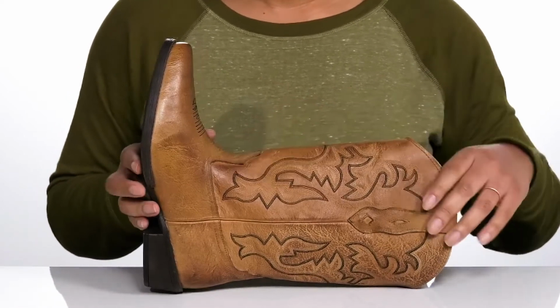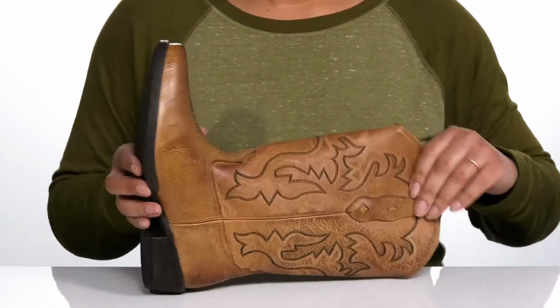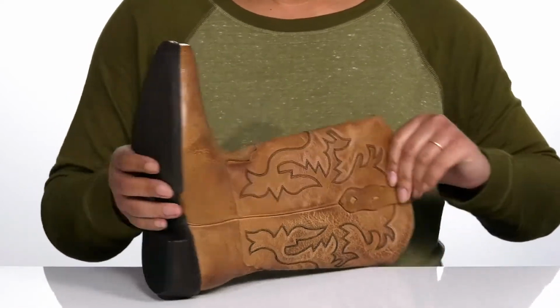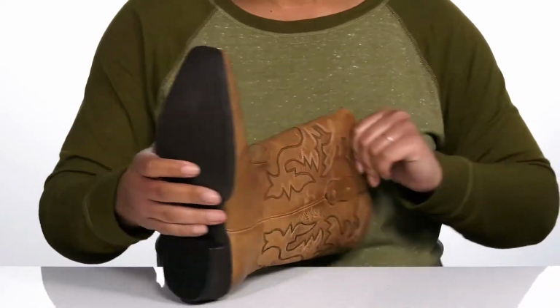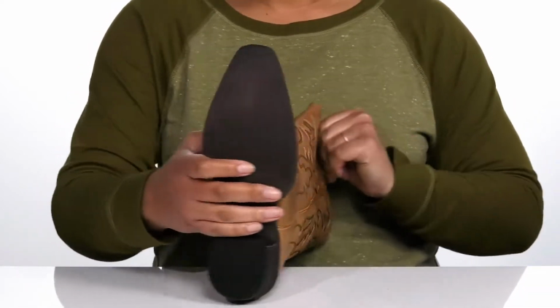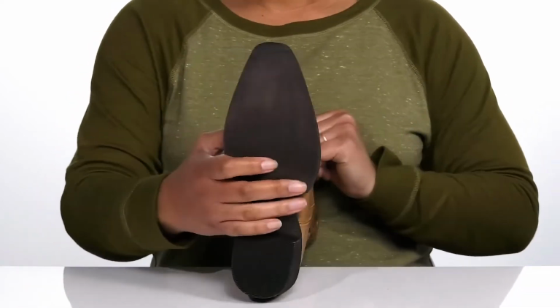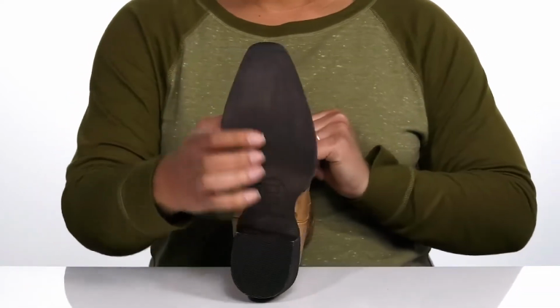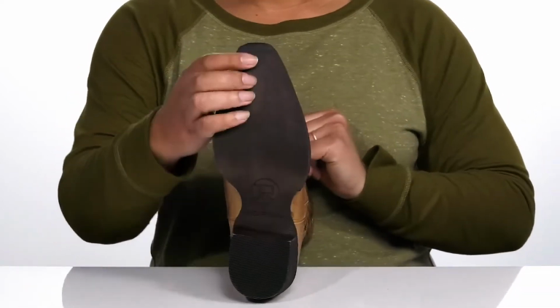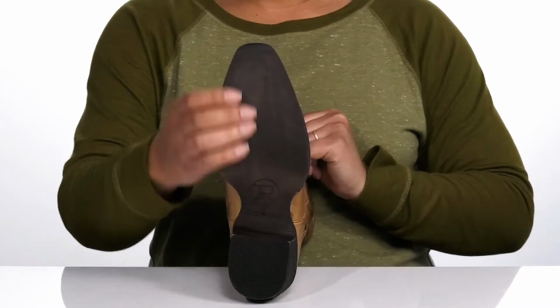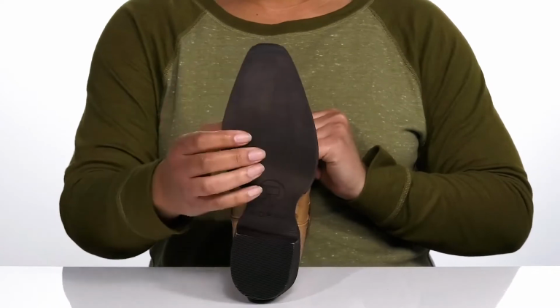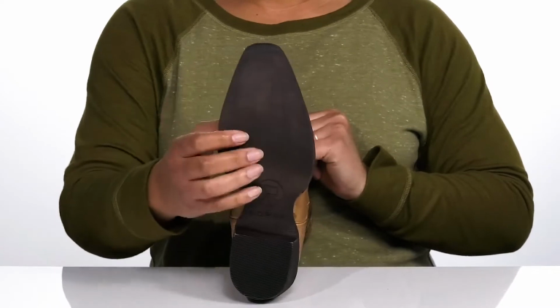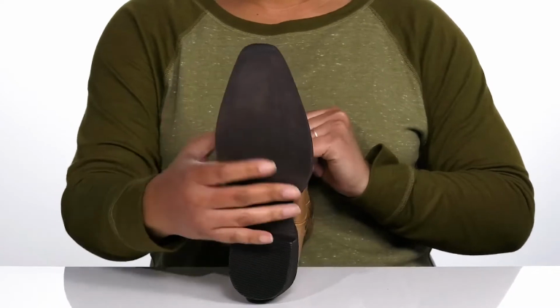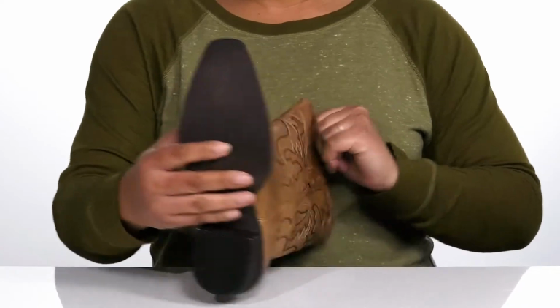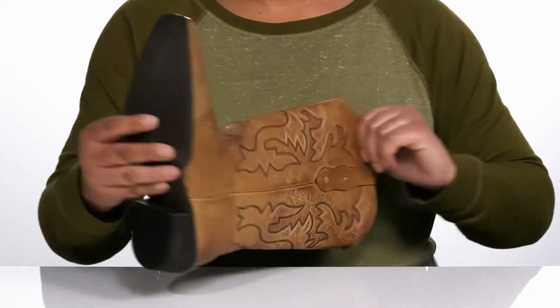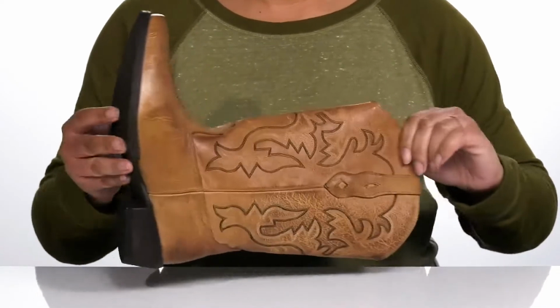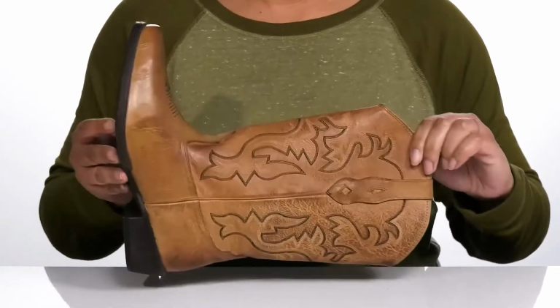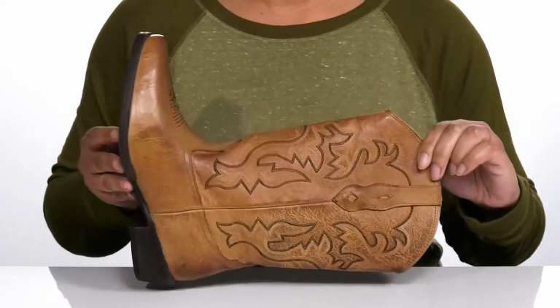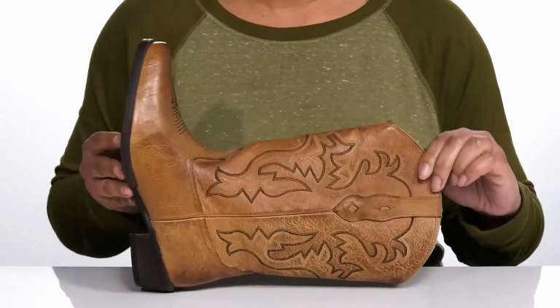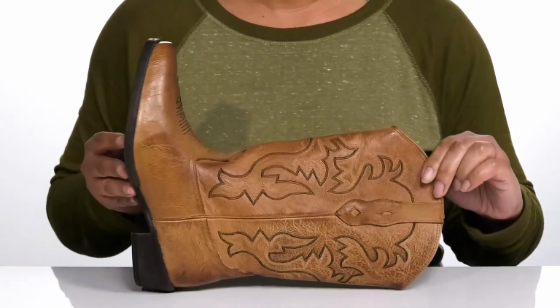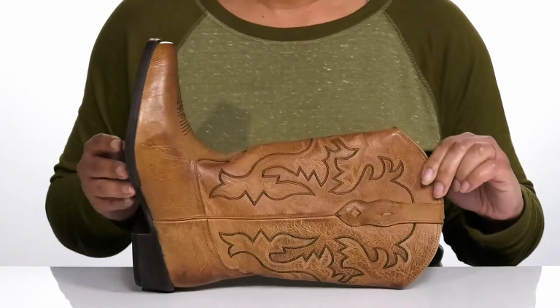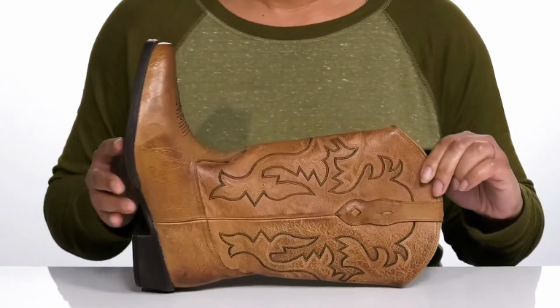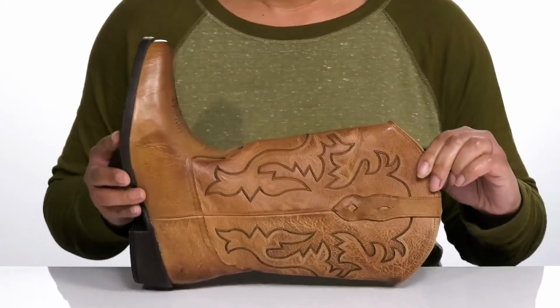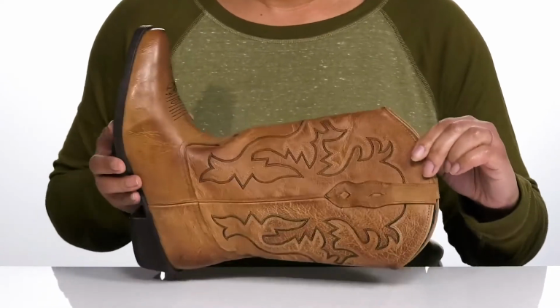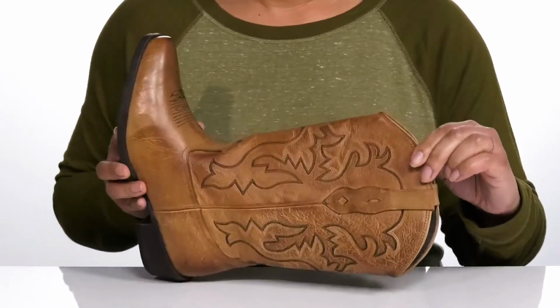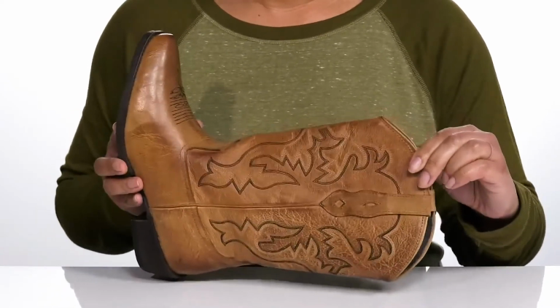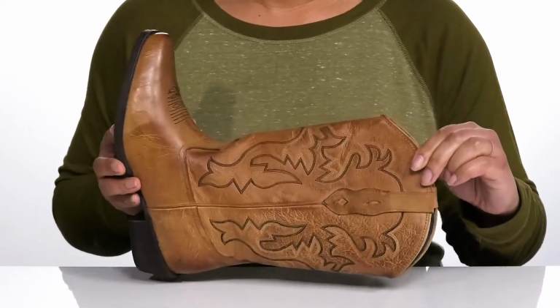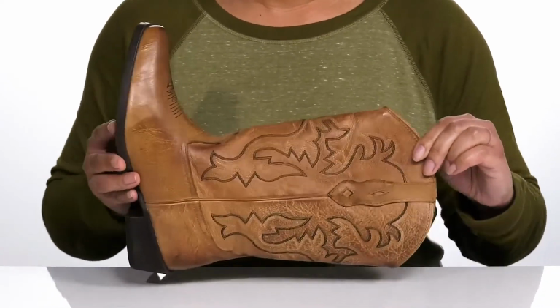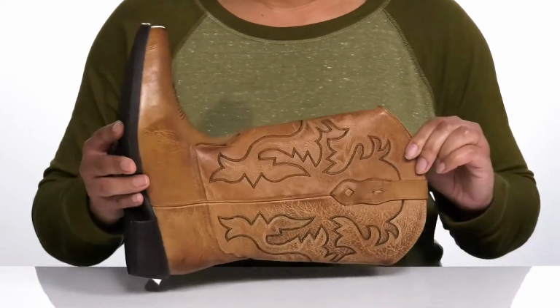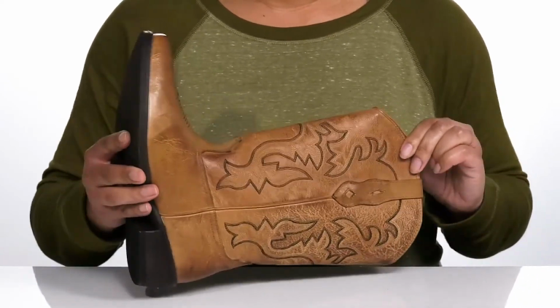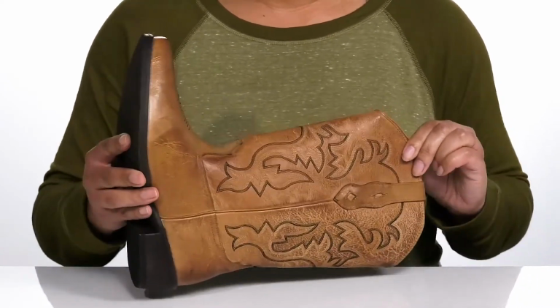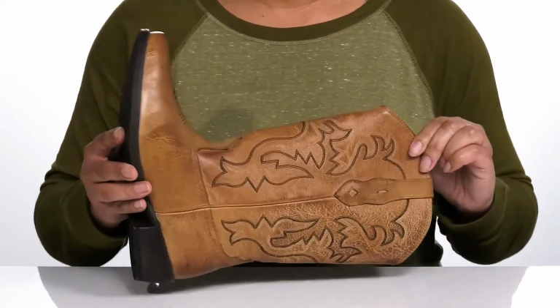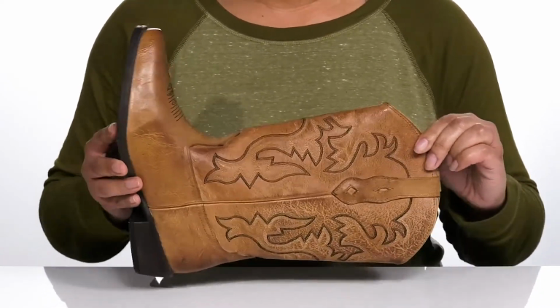It's all on top of a textured man-made outsole. Show these off wearing your favorite pair of denim.